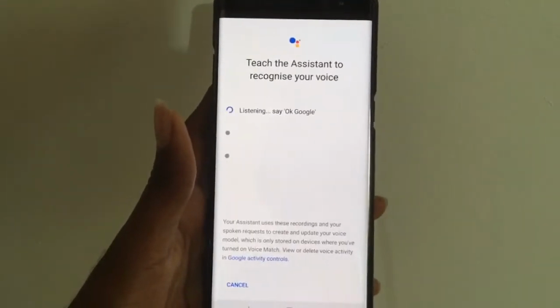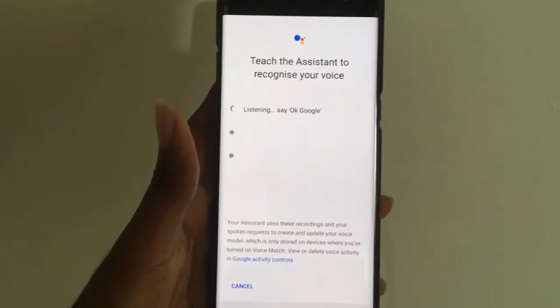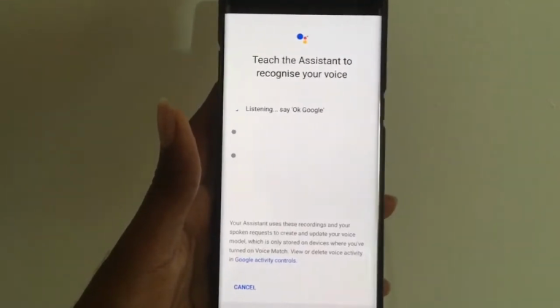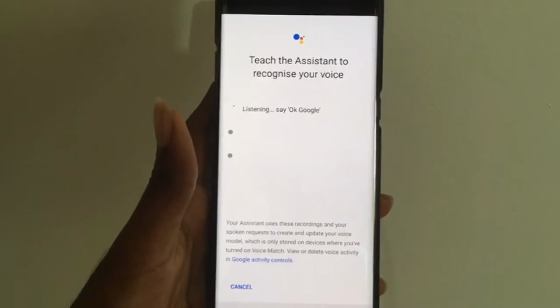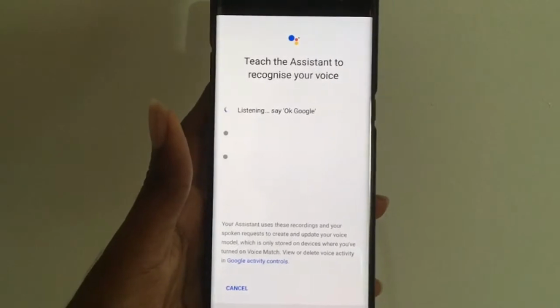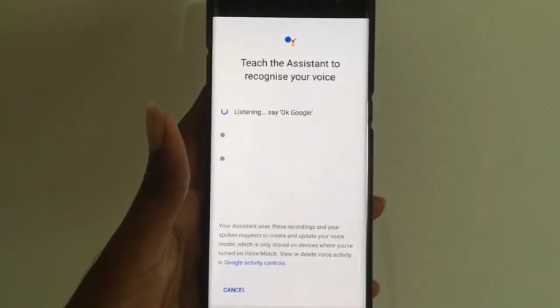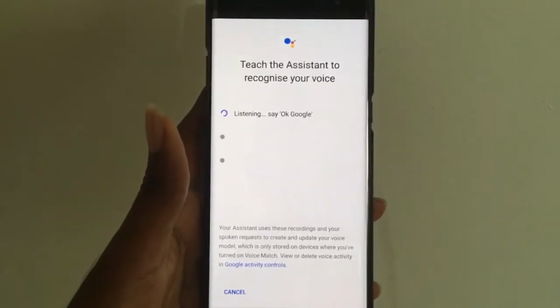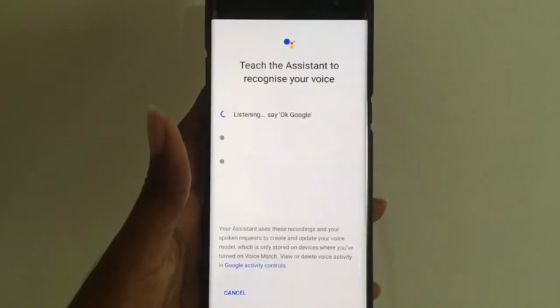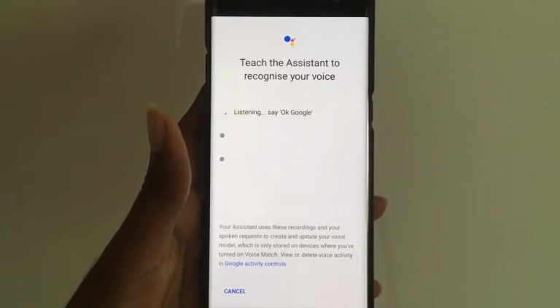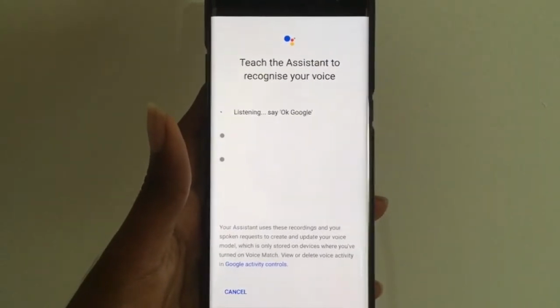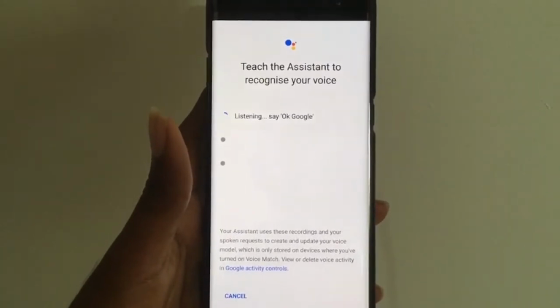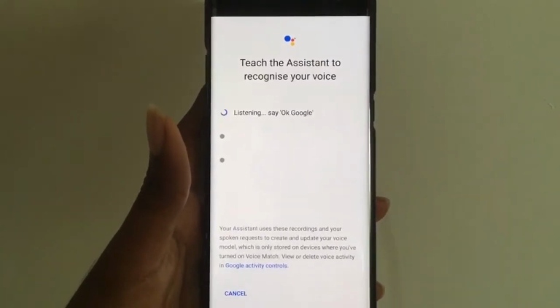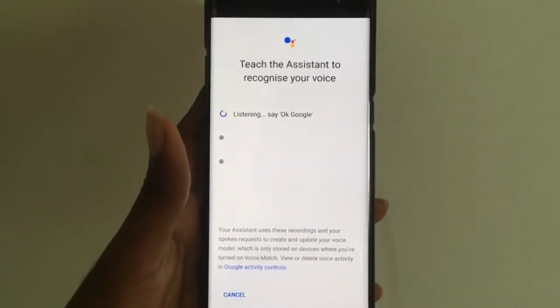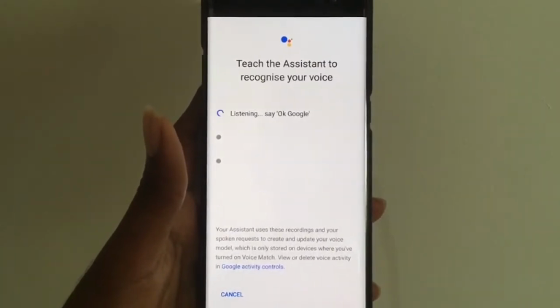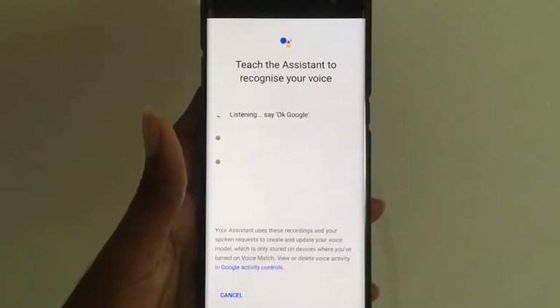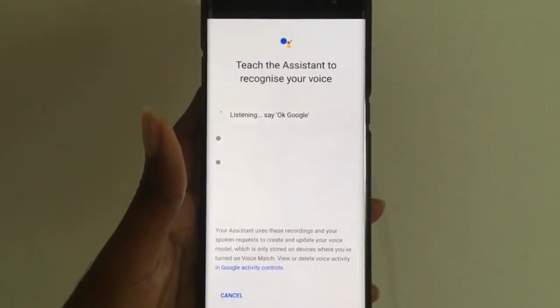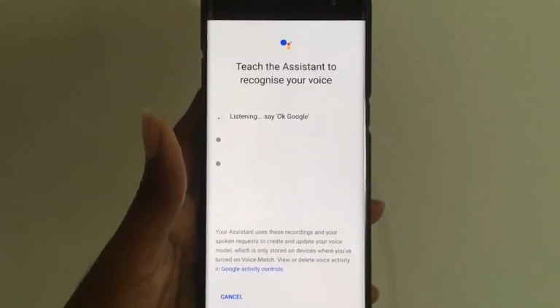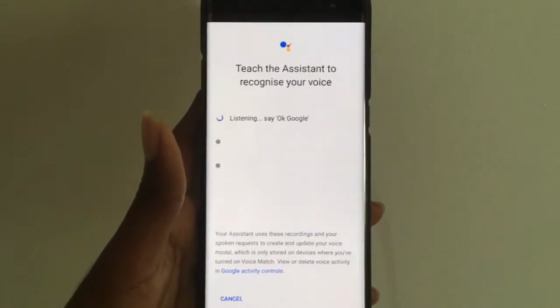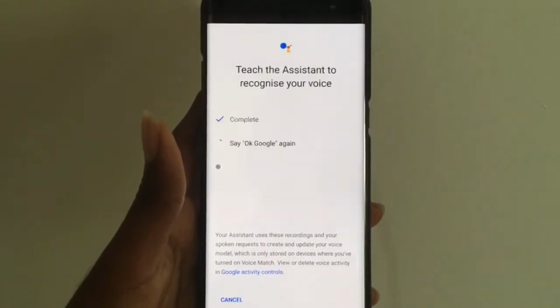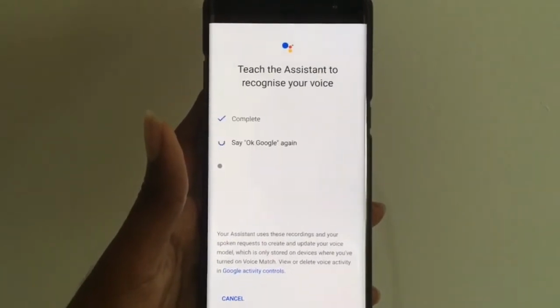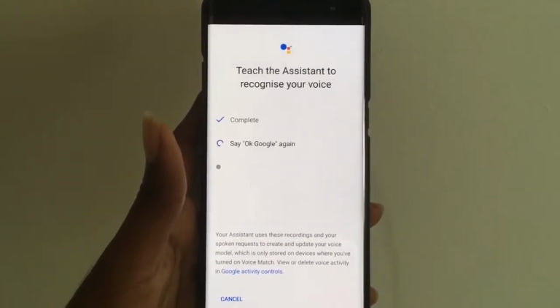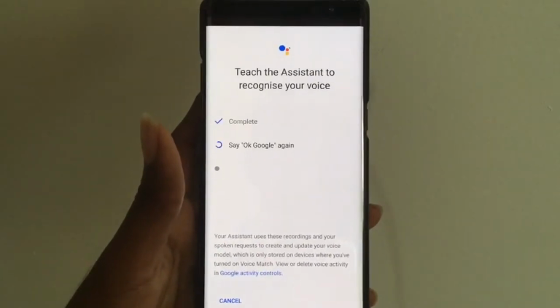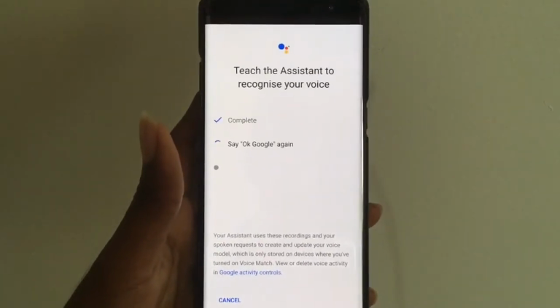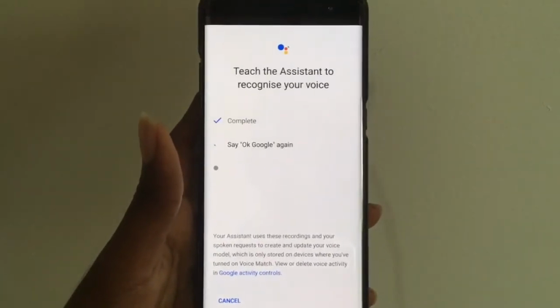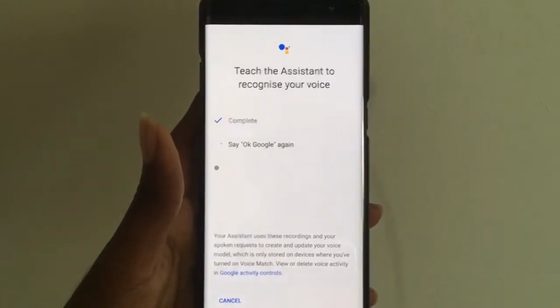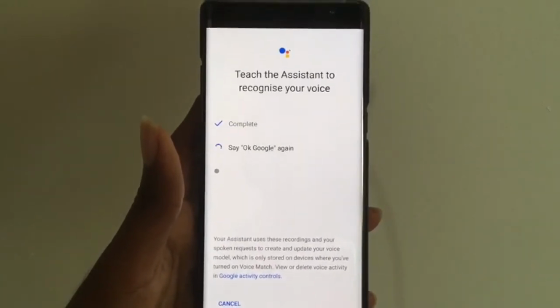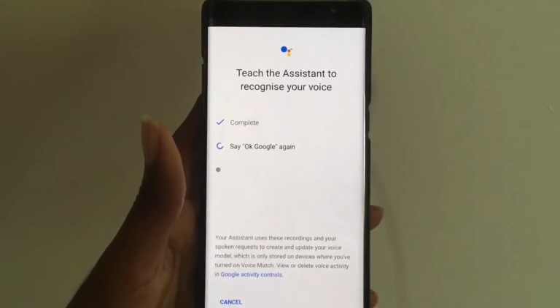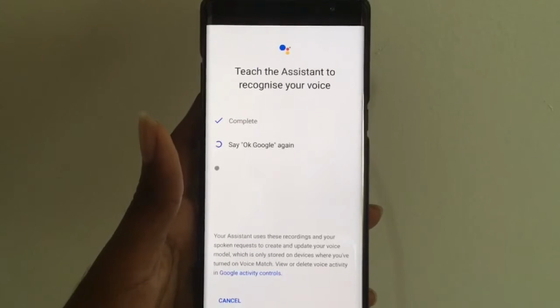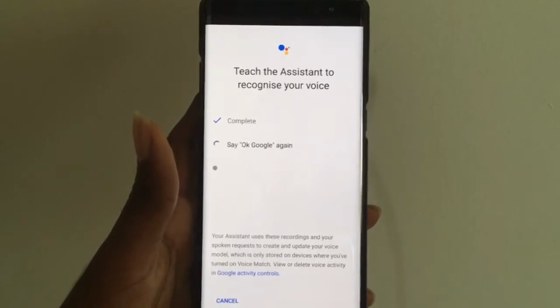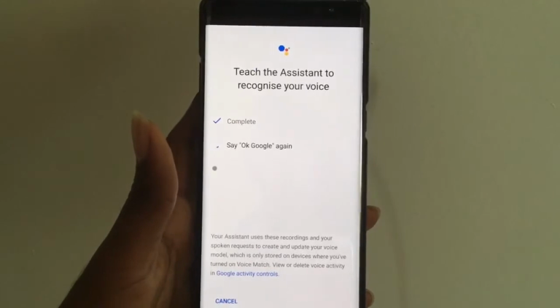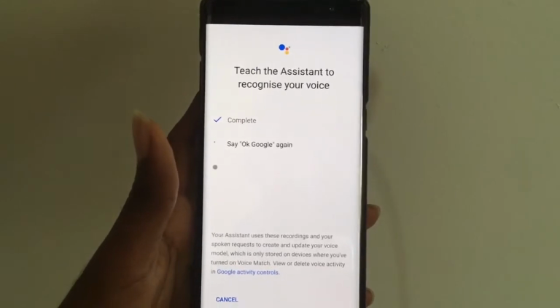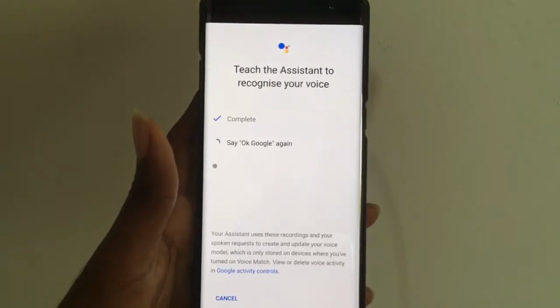Now you have to say 'Ok Google' — that's how she will recognize your voice.